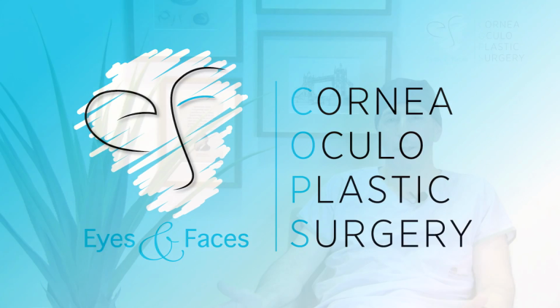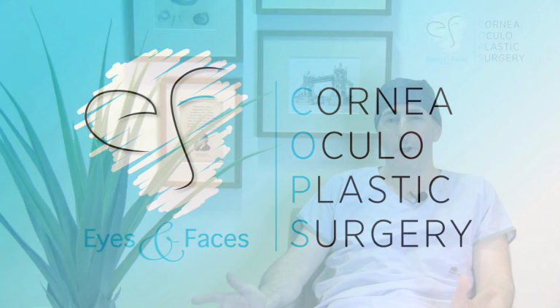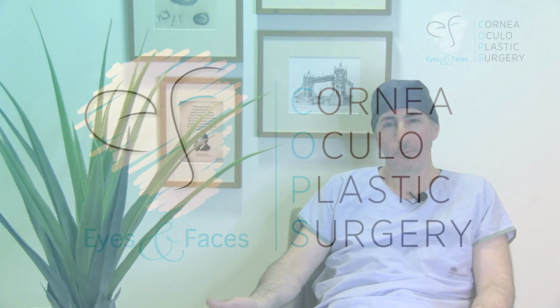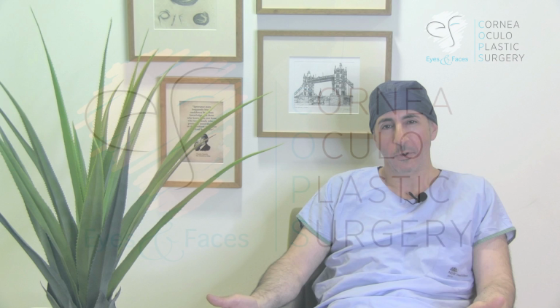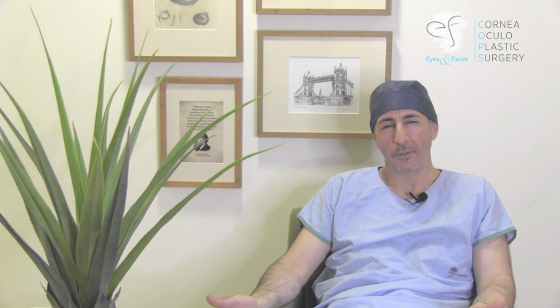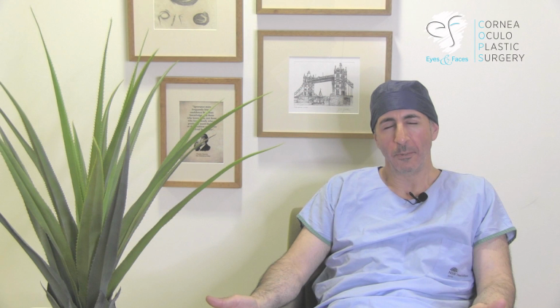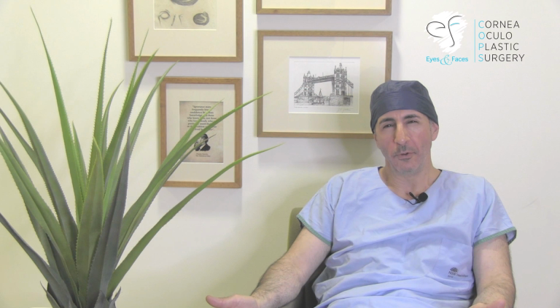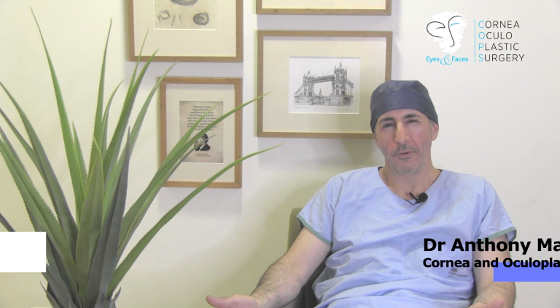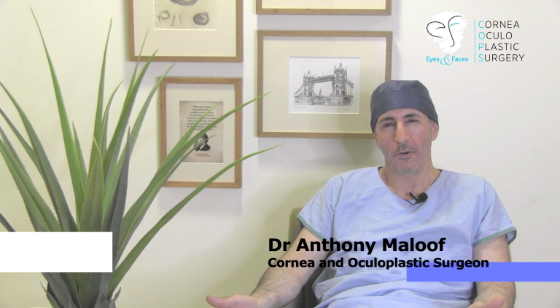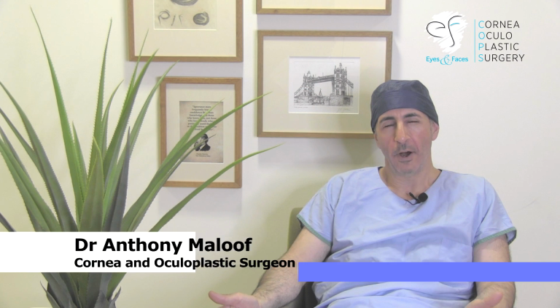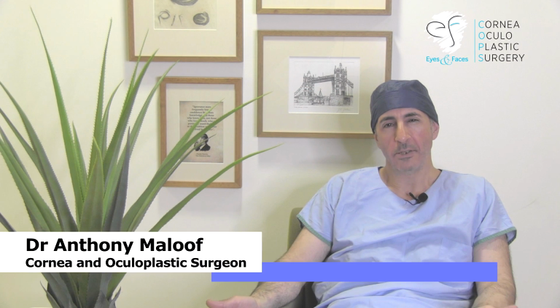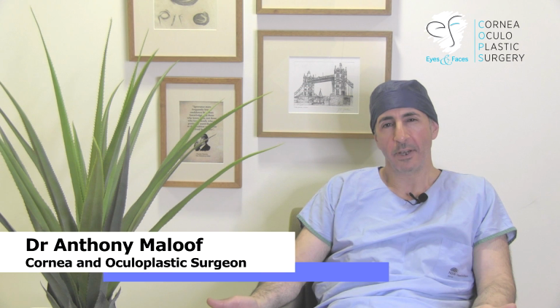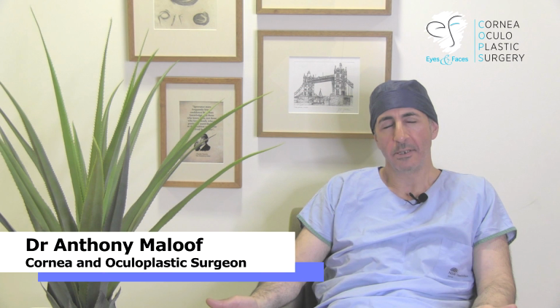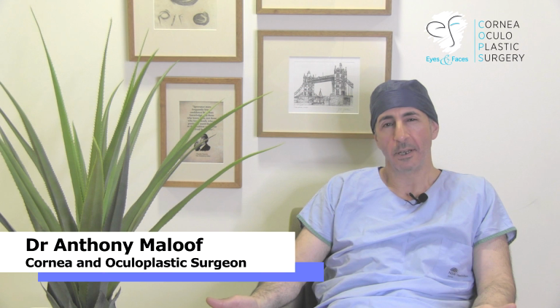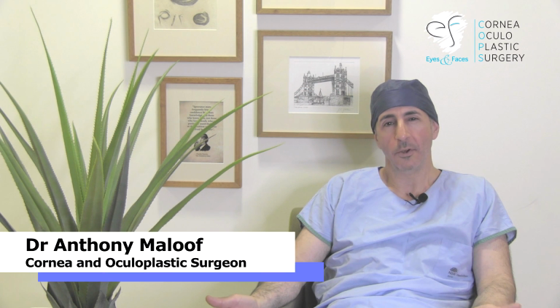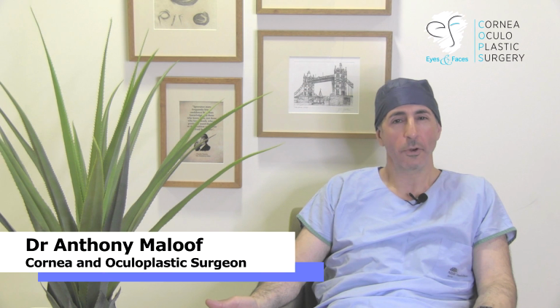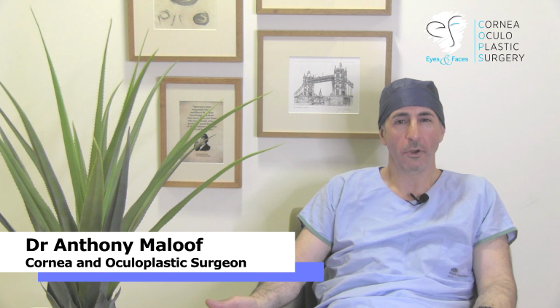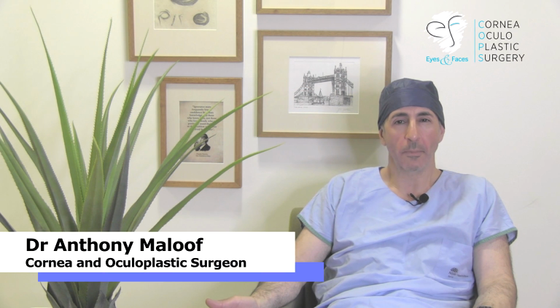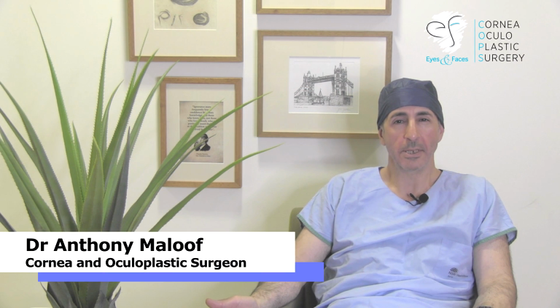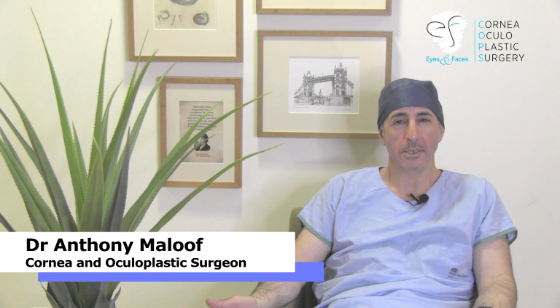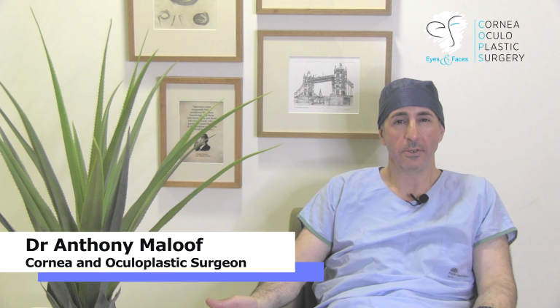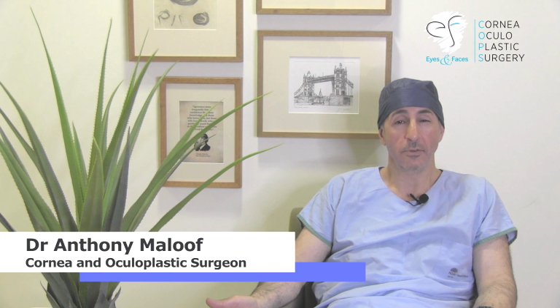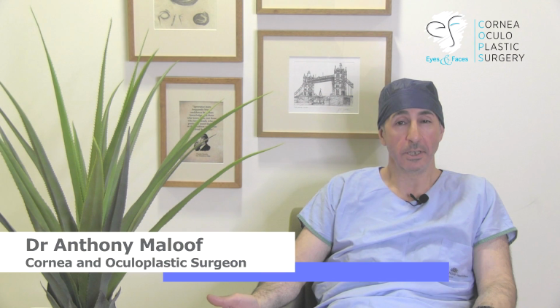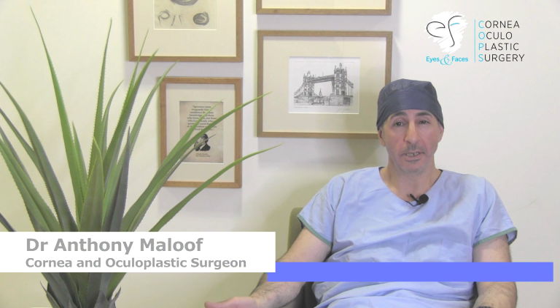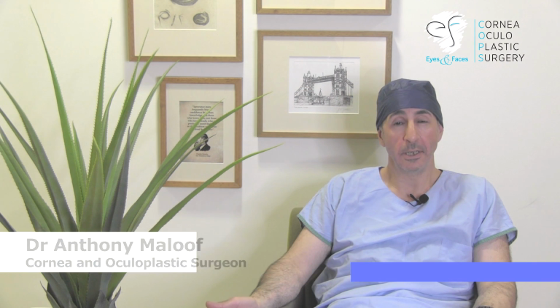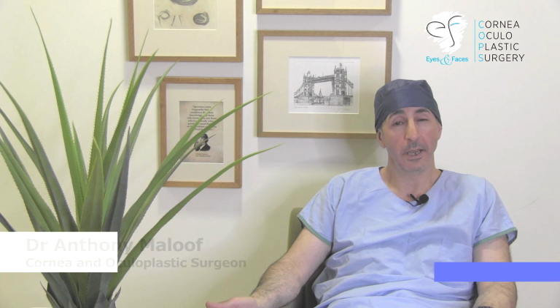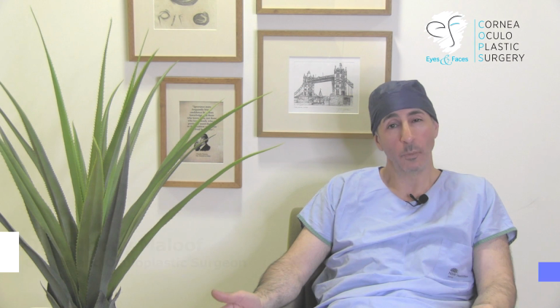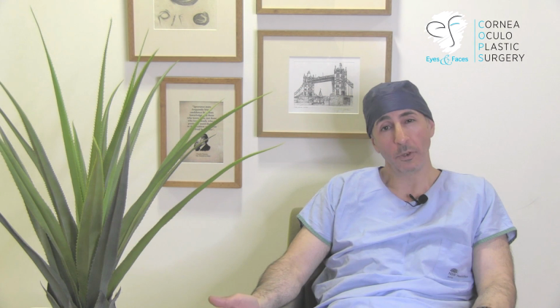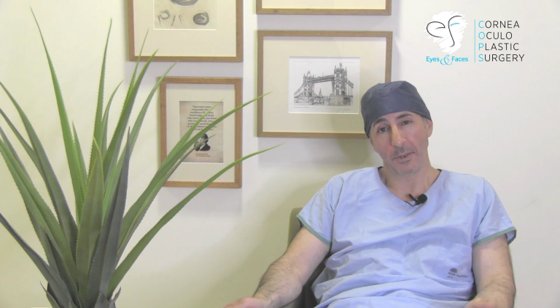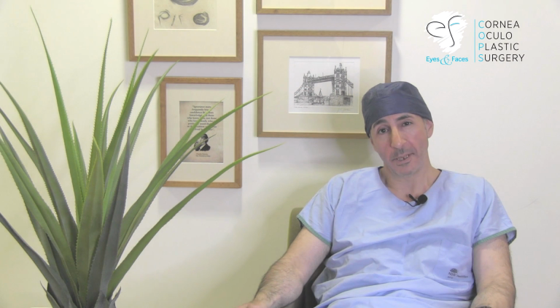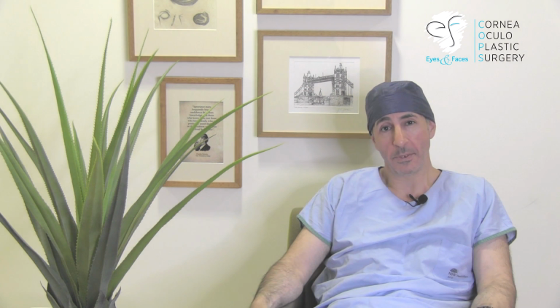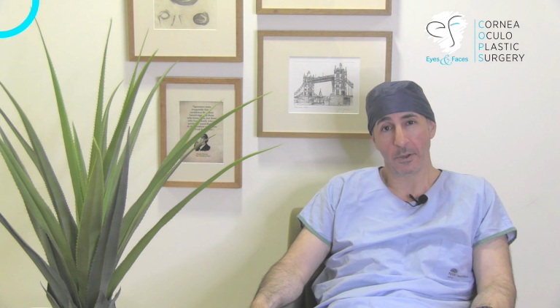I'm Dr Anthony Malouf of Eyes and Faces and Cornea and Oculoplastic Surgery in Sydney, and welcome to this episode.